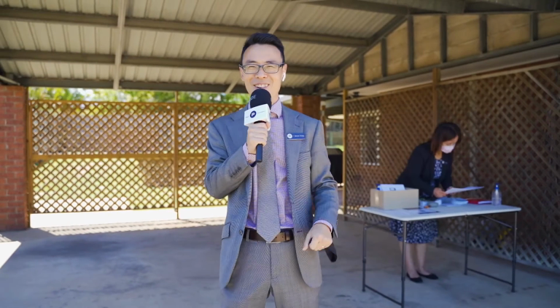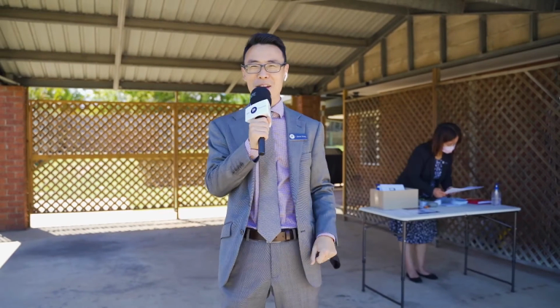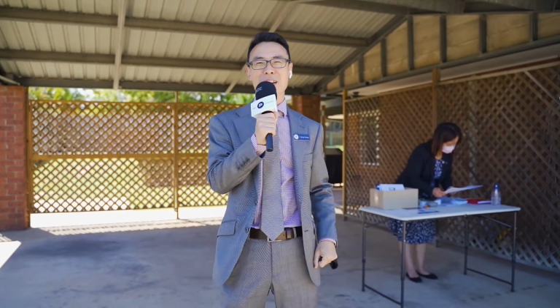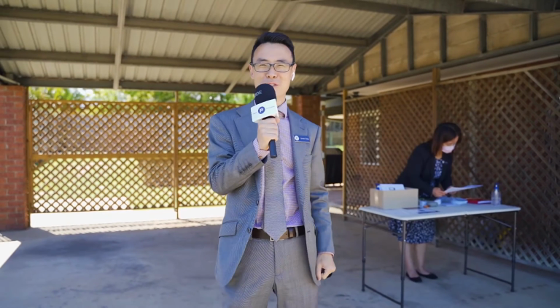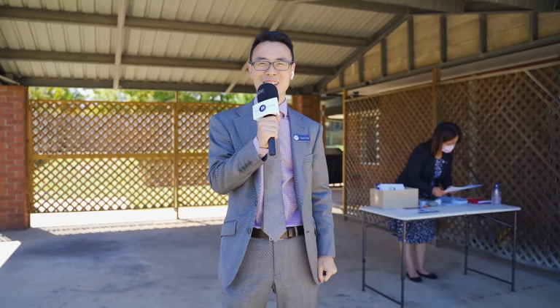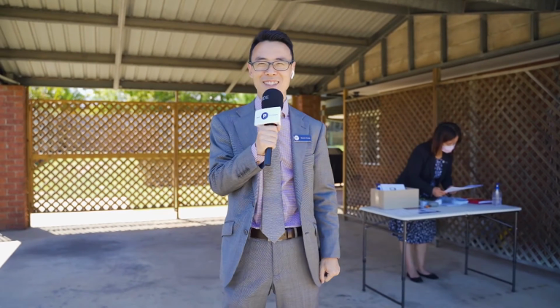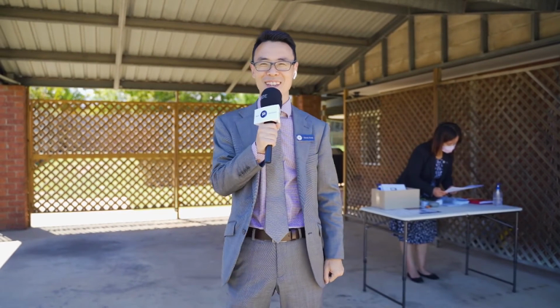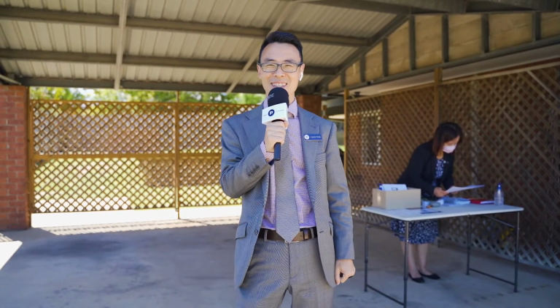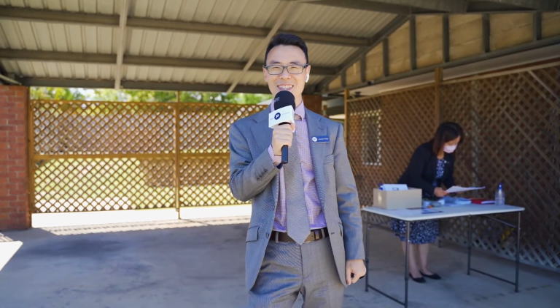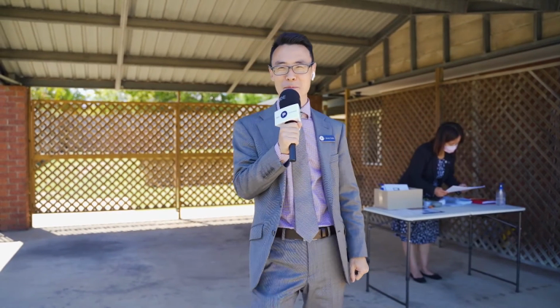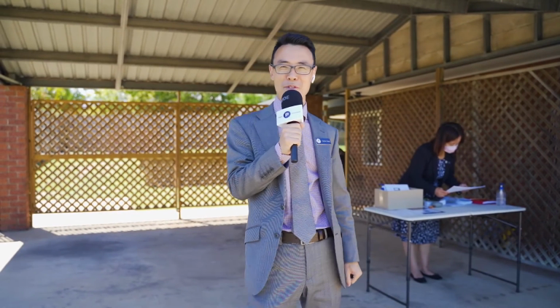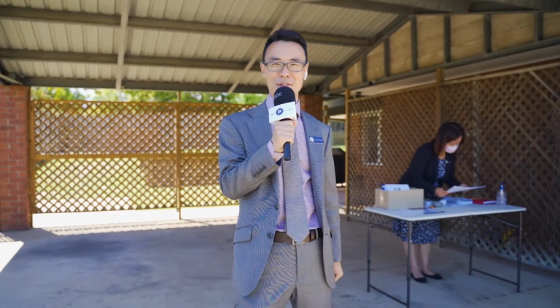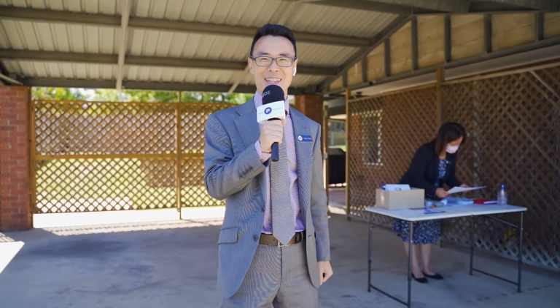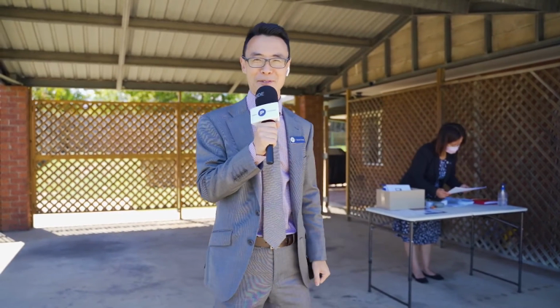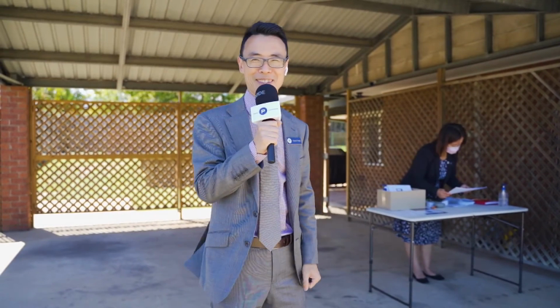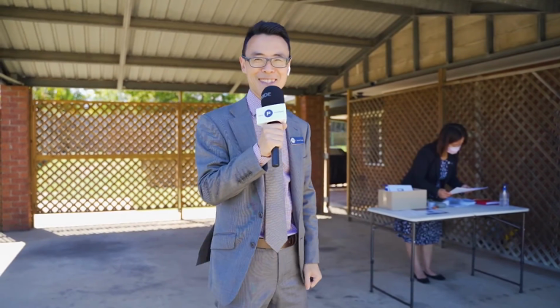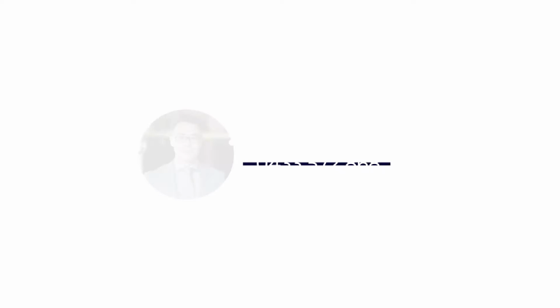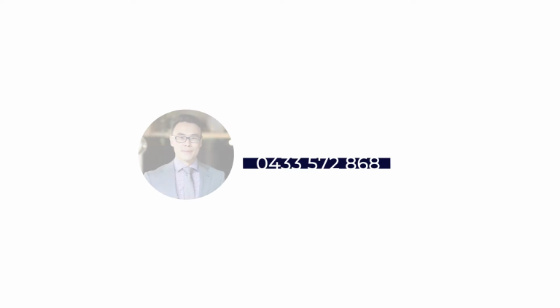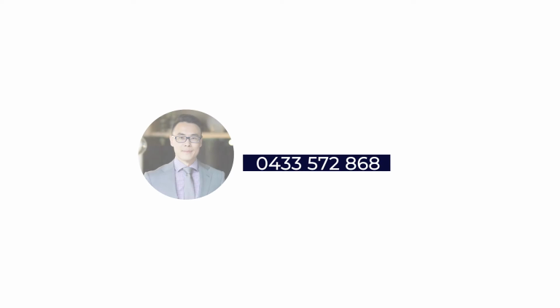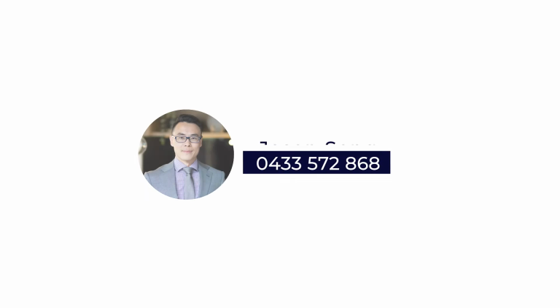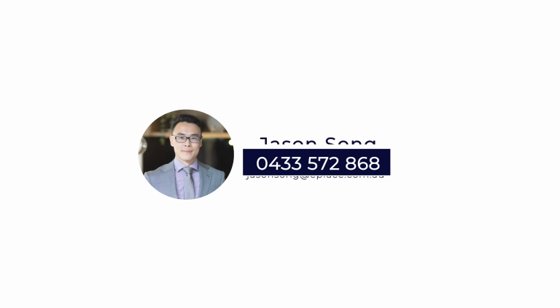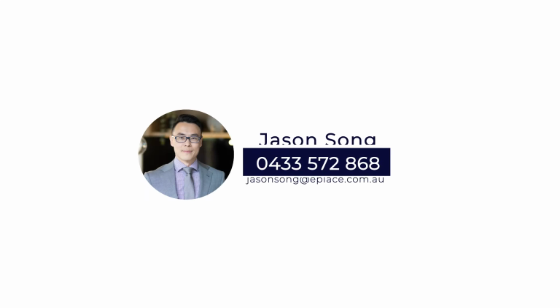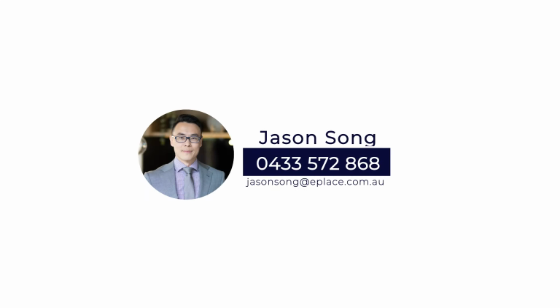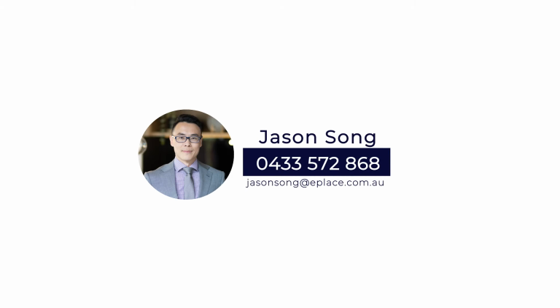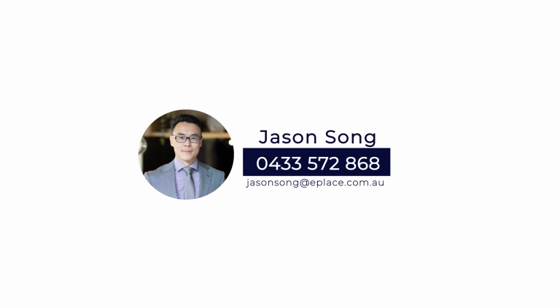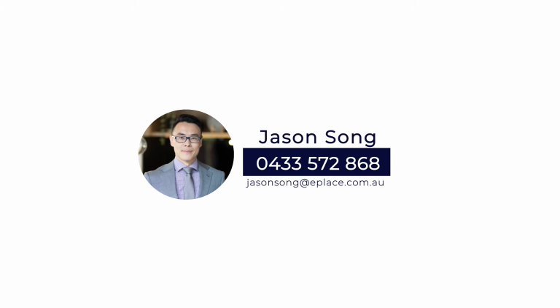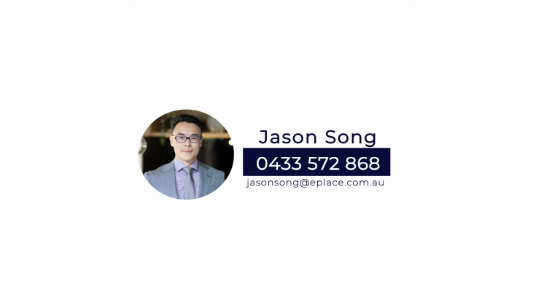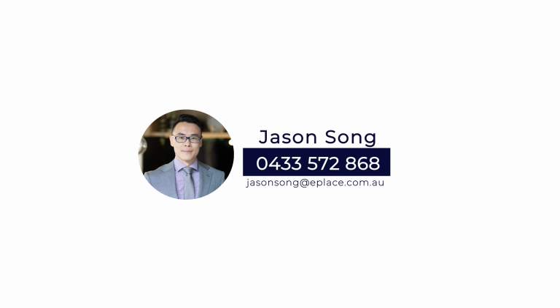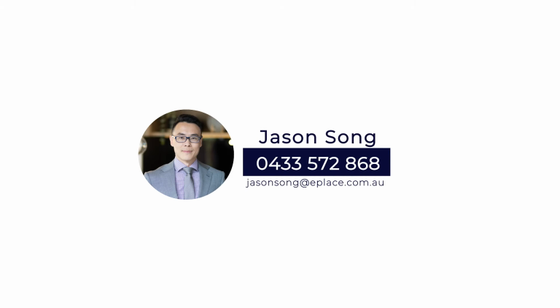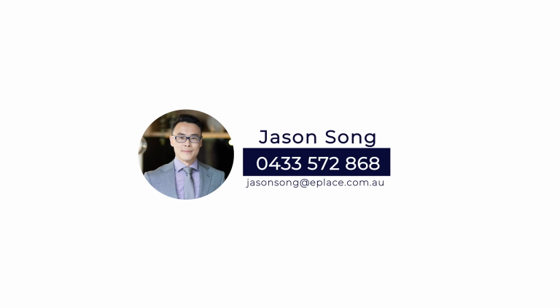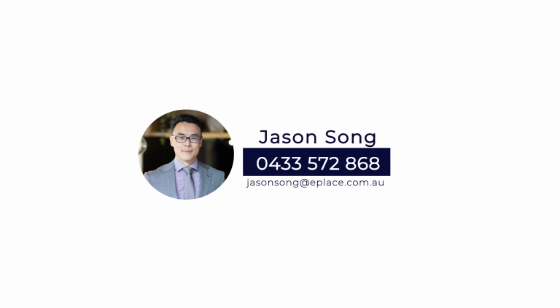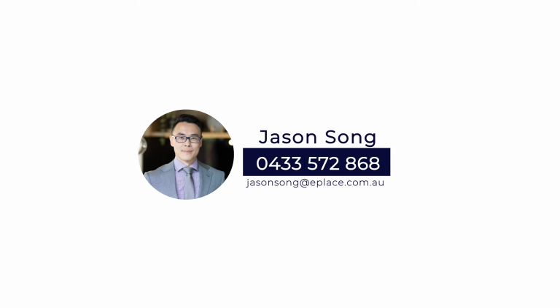Alright, make sure you contact us and come over and look at this one. Thank you.